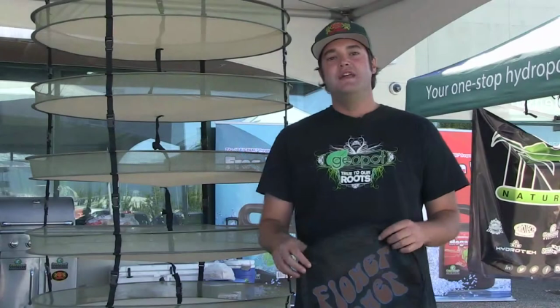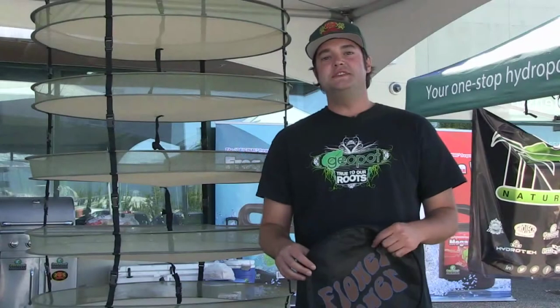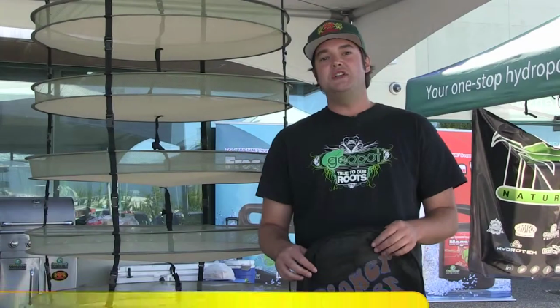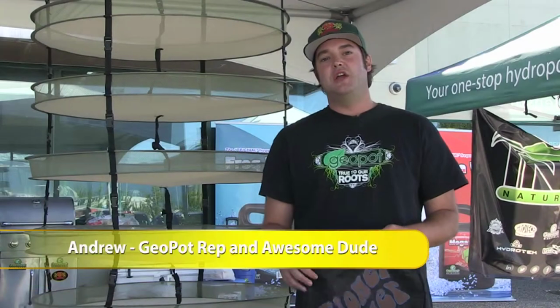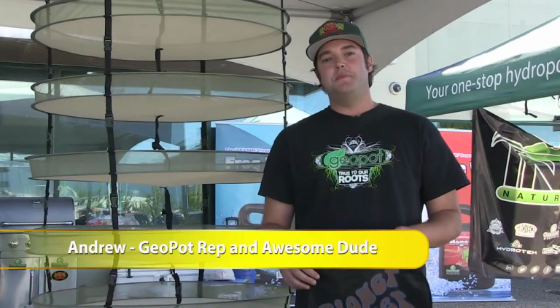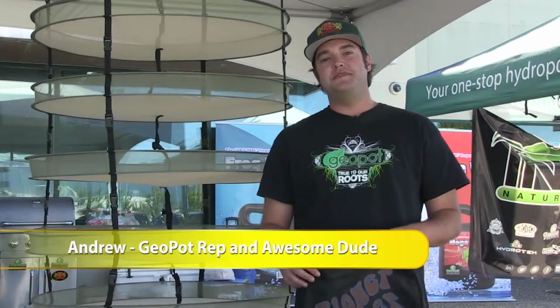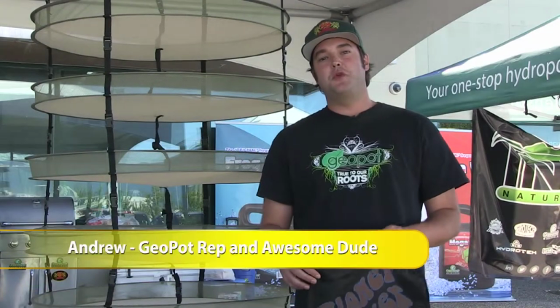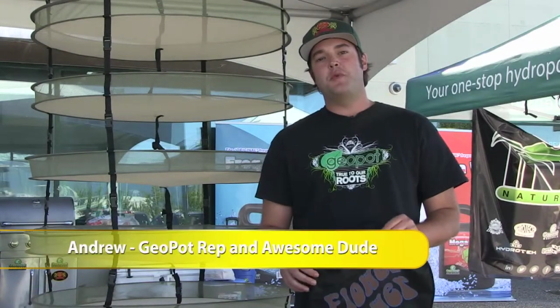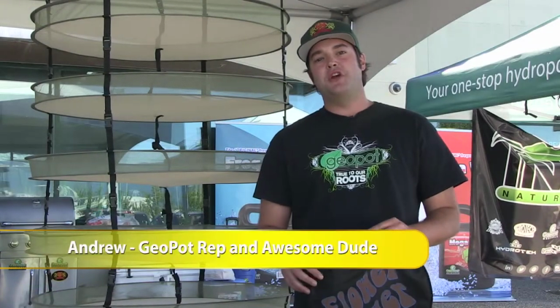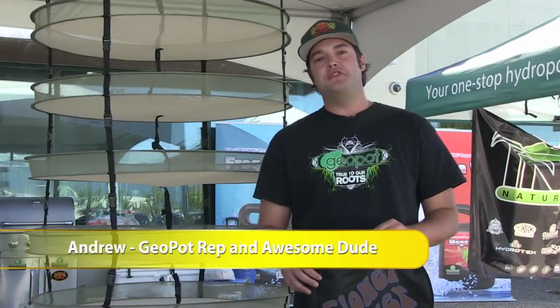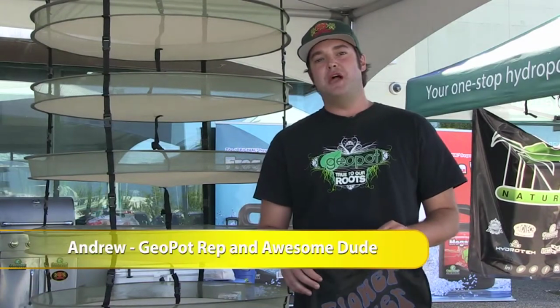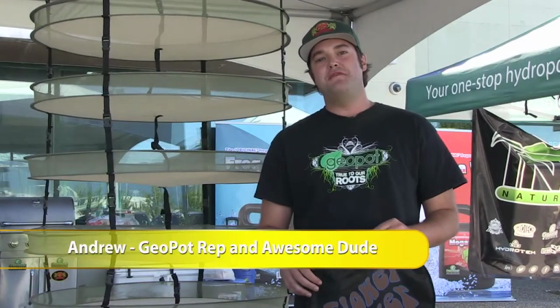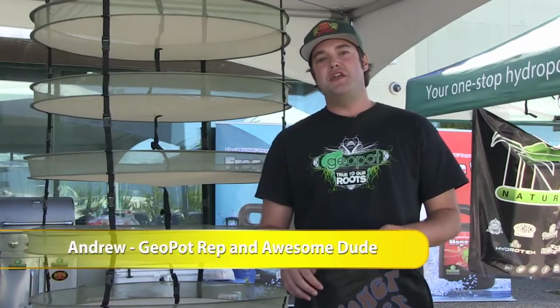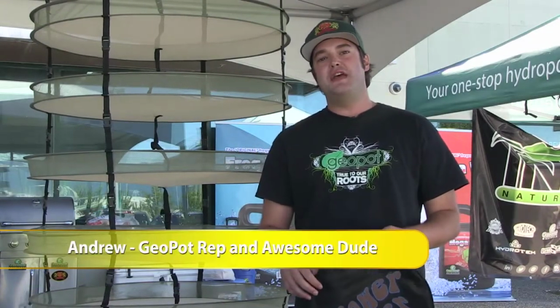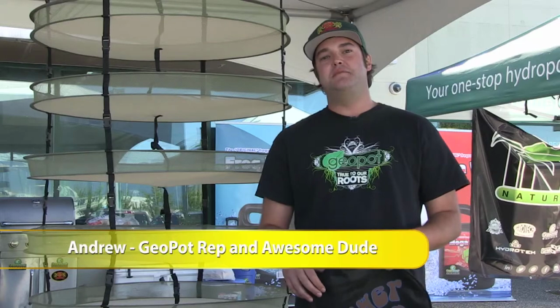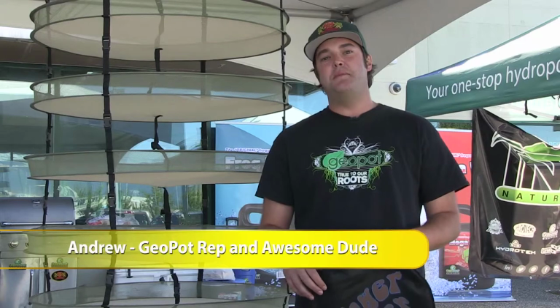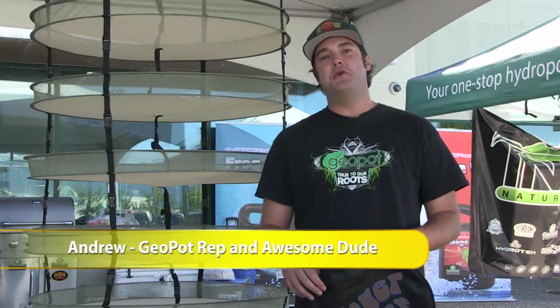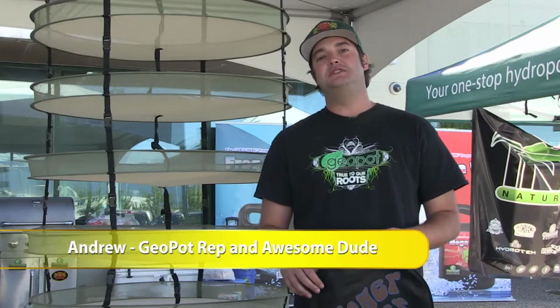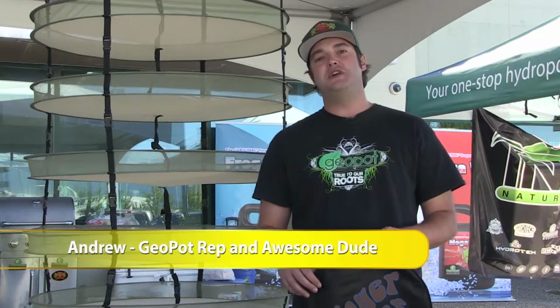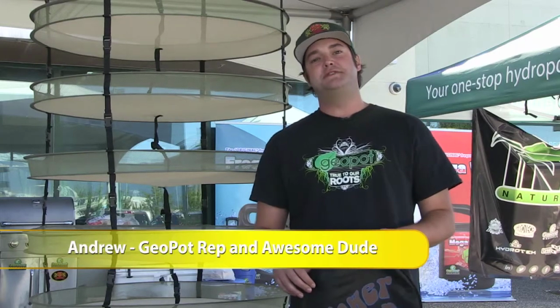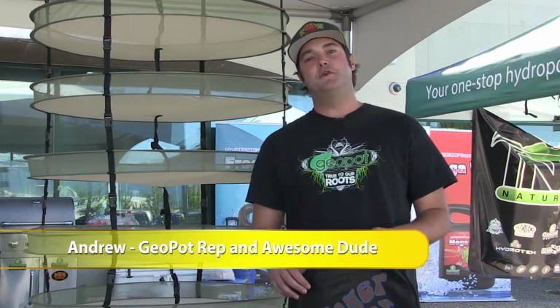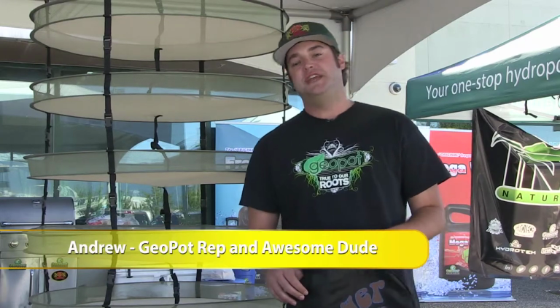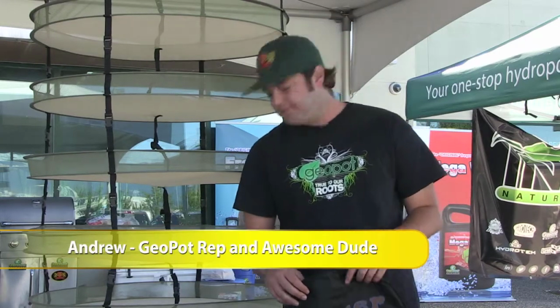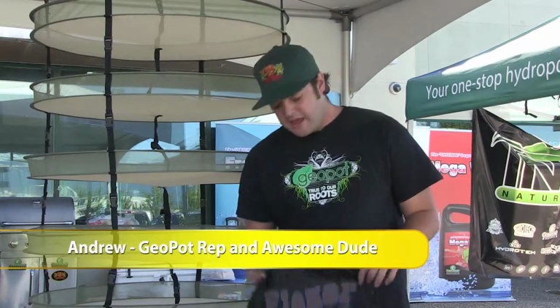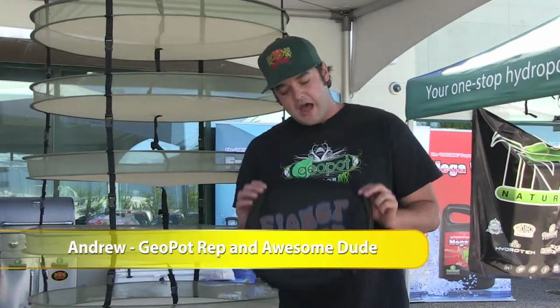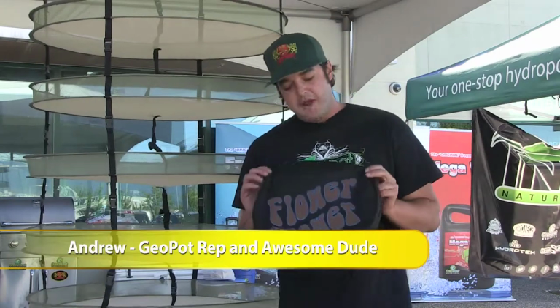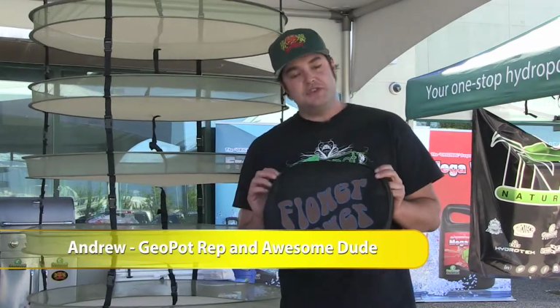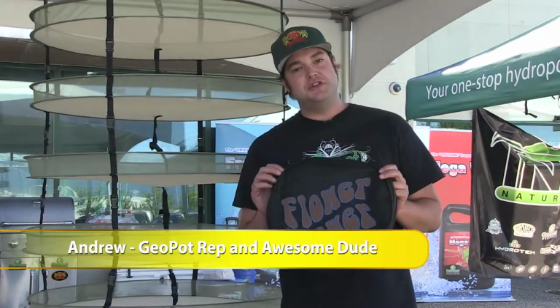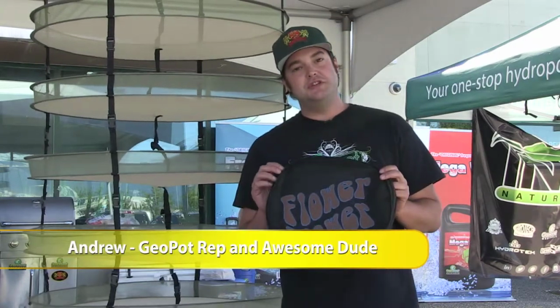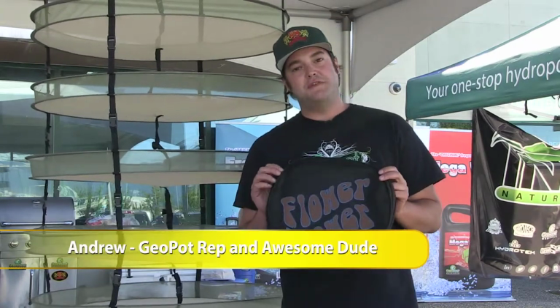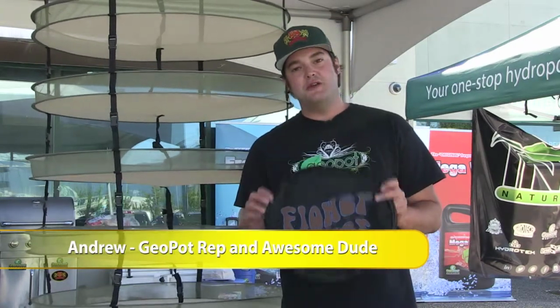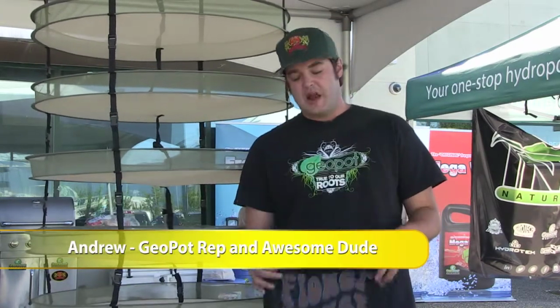This is Andrew here at Pacific Northwest Garden Supply Vendor Days in Maple Ridge 2014. I'm here to introduce you to the Flower Tower.